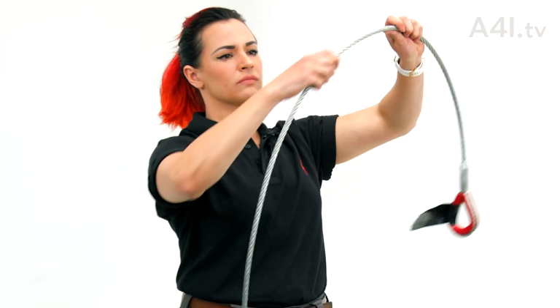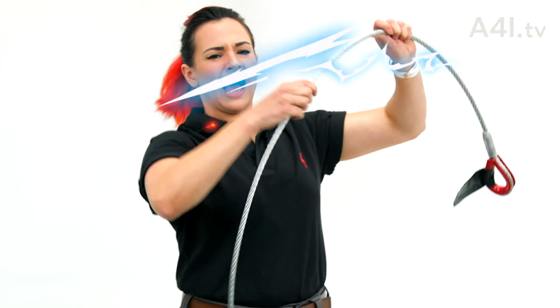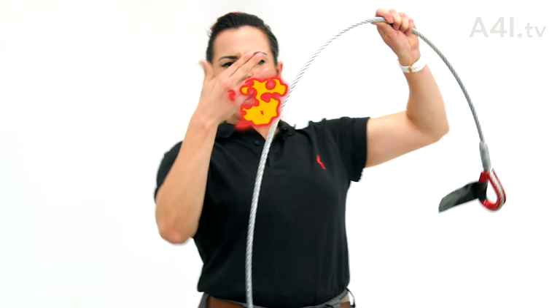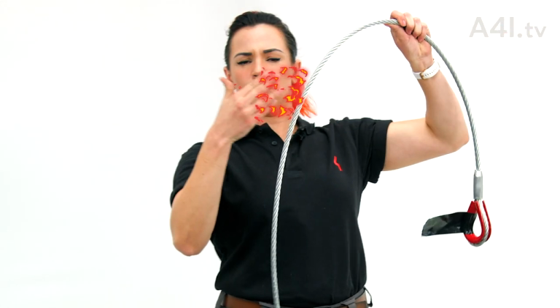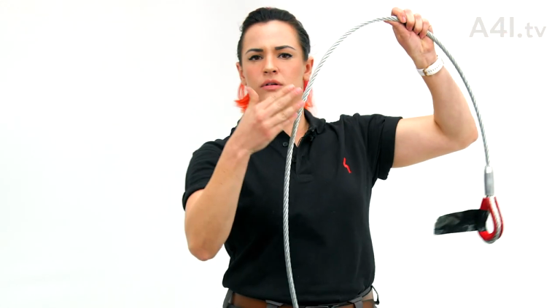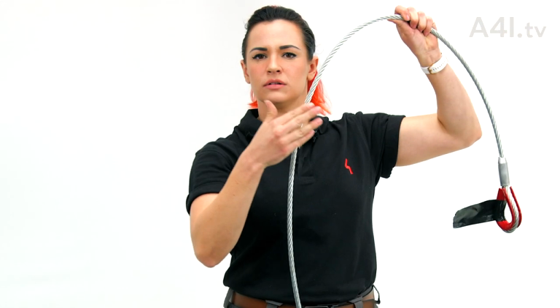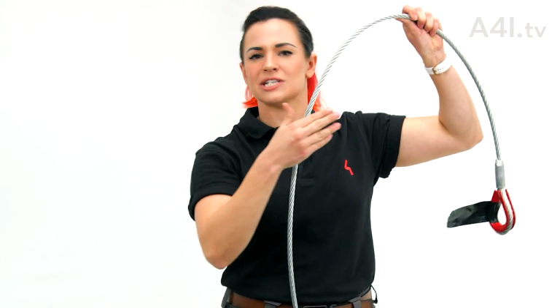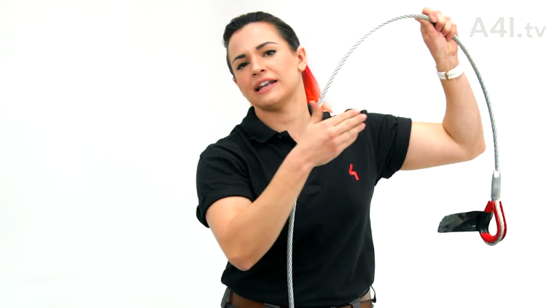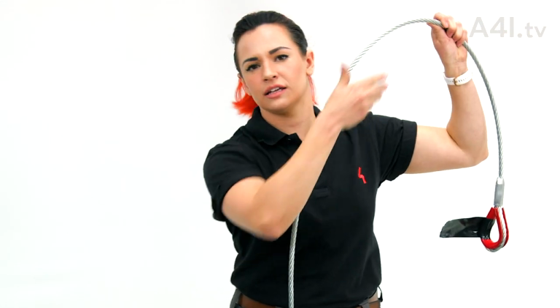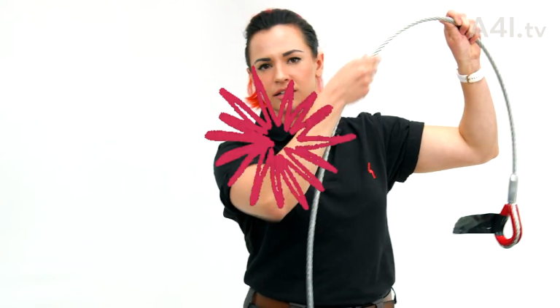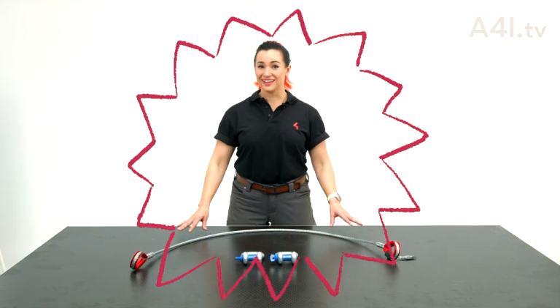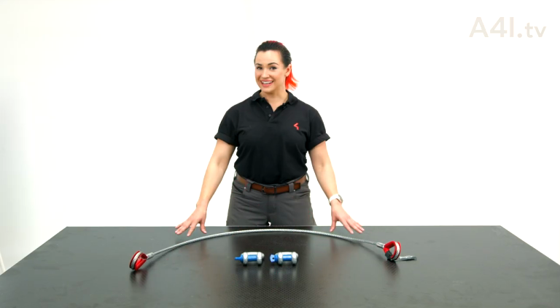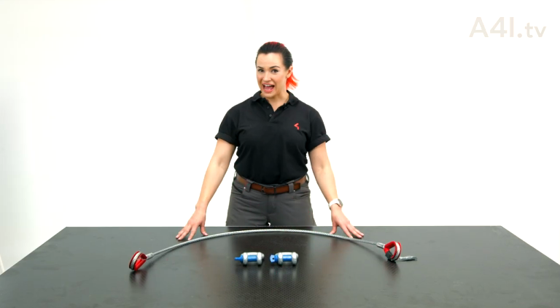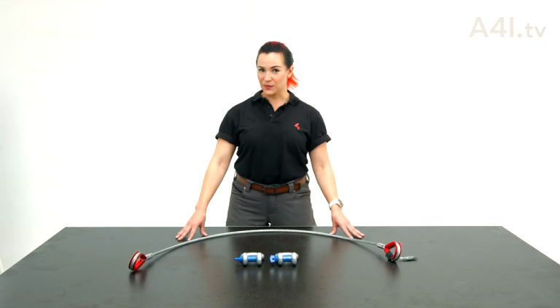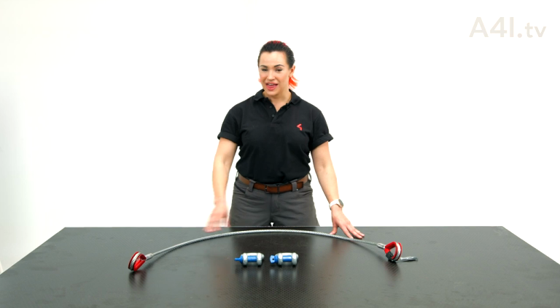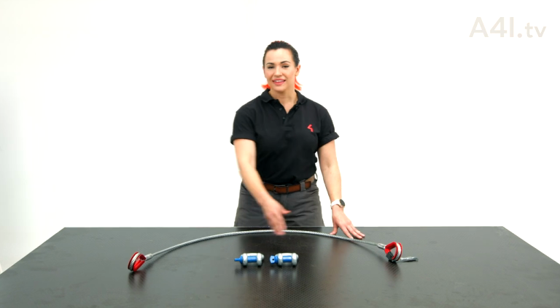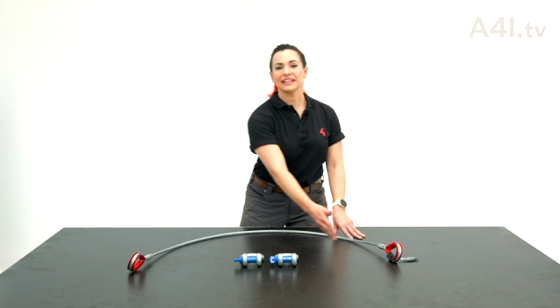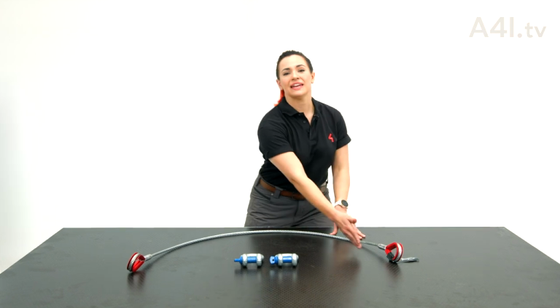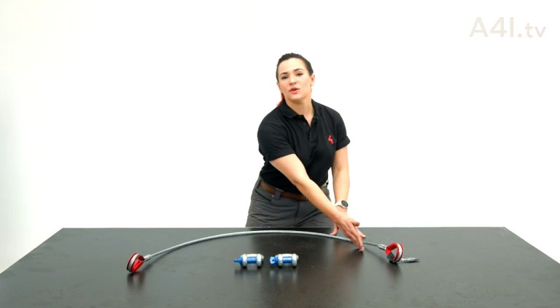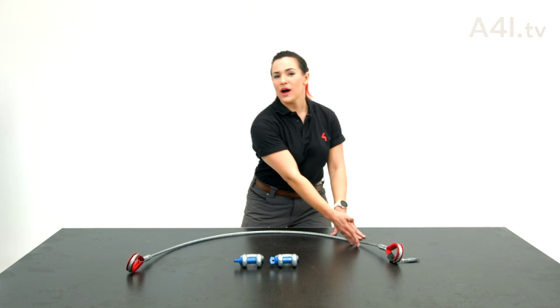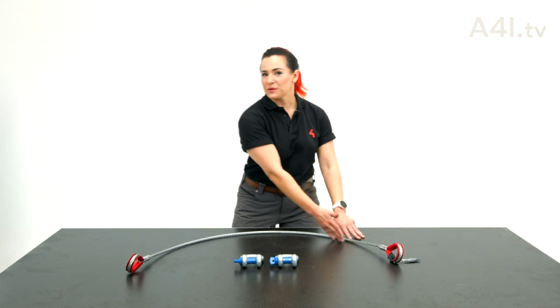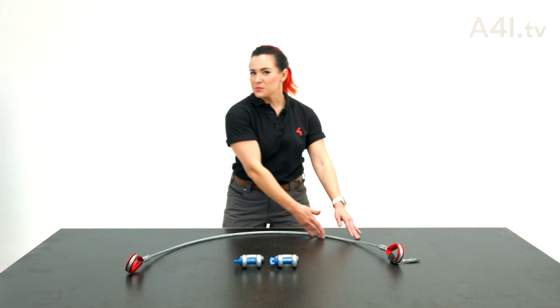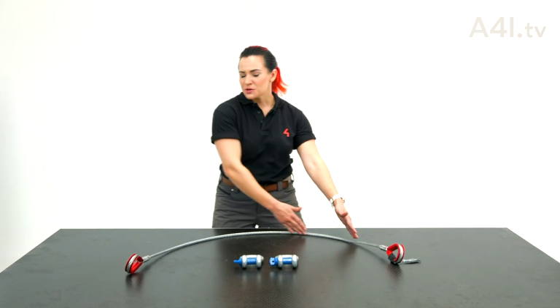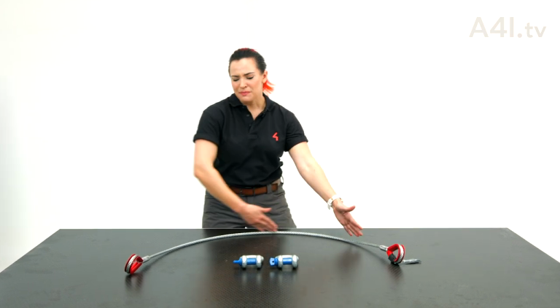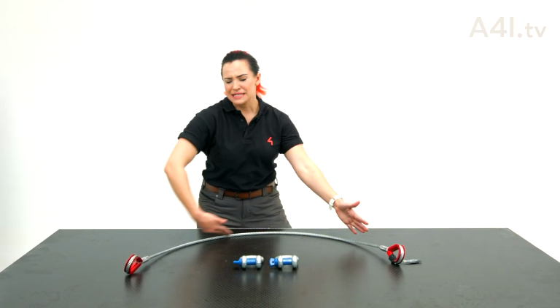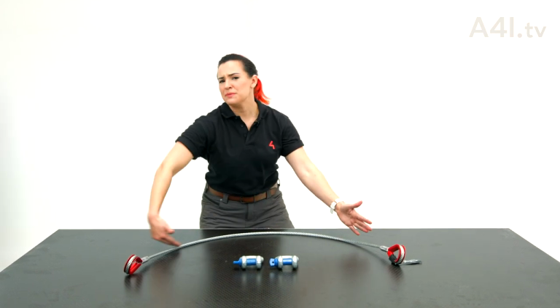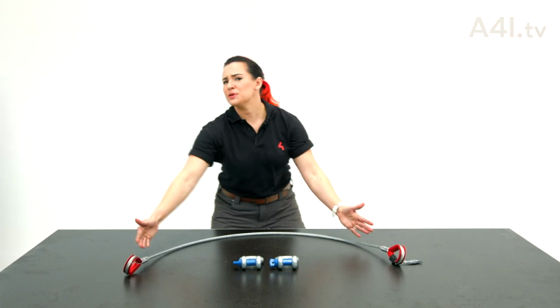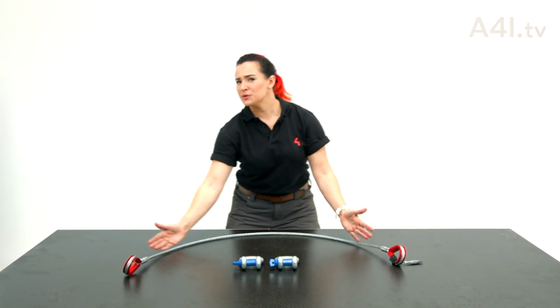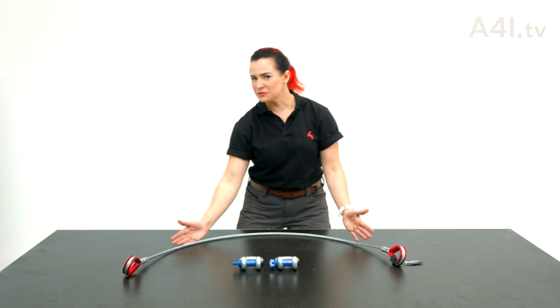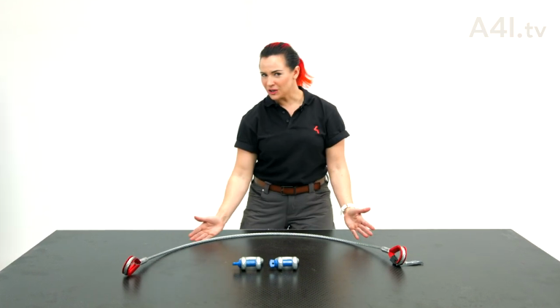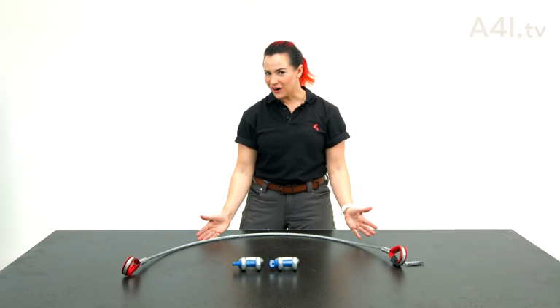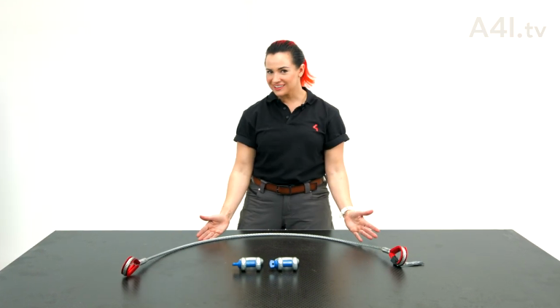Ow! Just kidding. Now, lay the wire rope so it makes a beautiful arc.